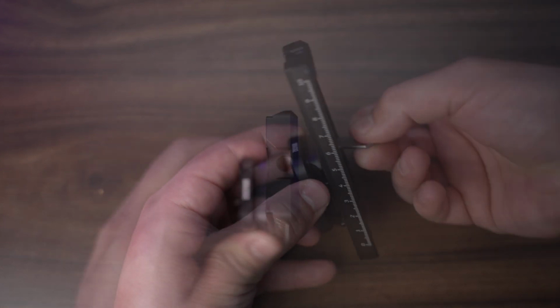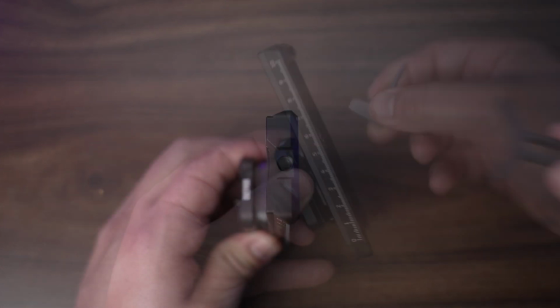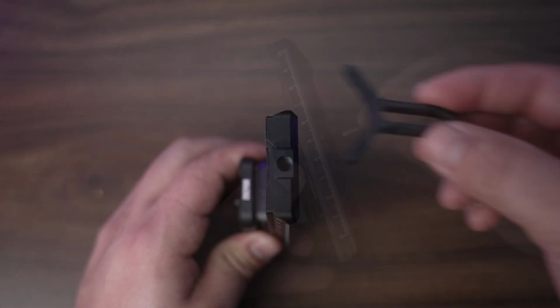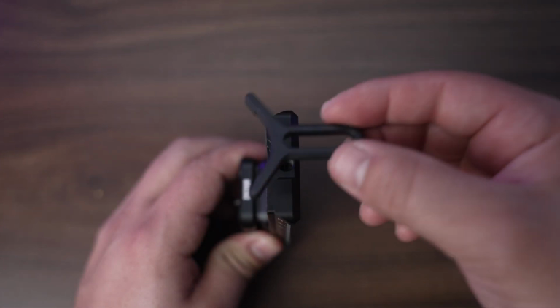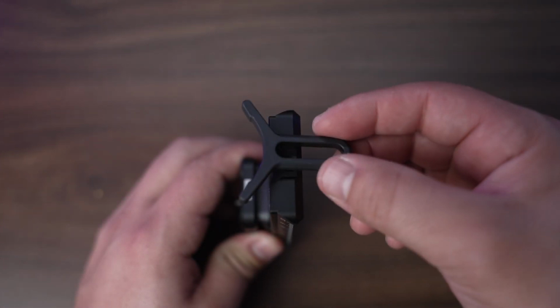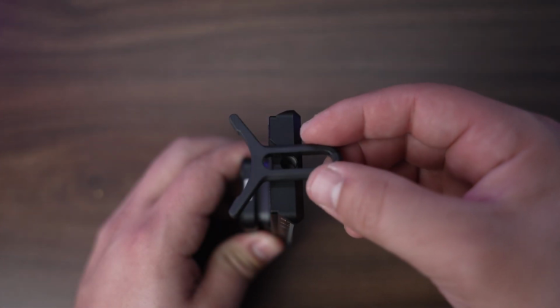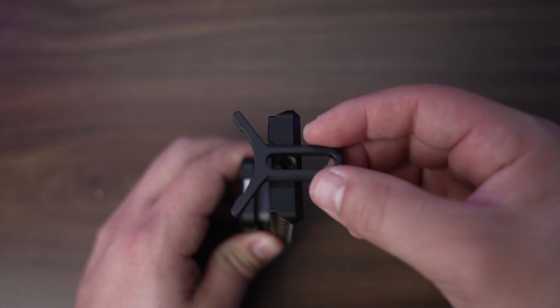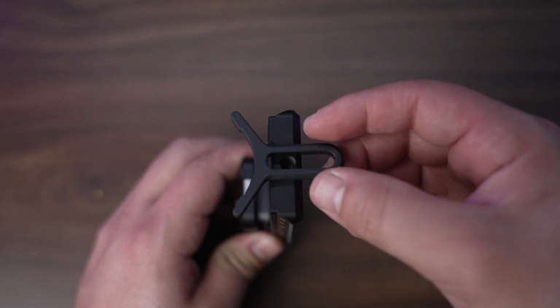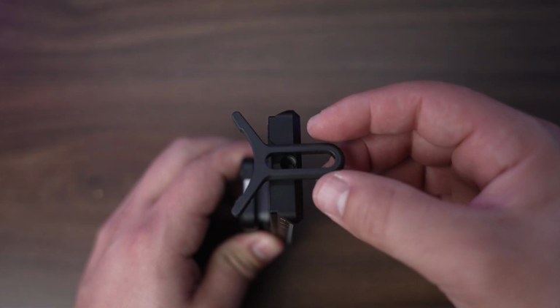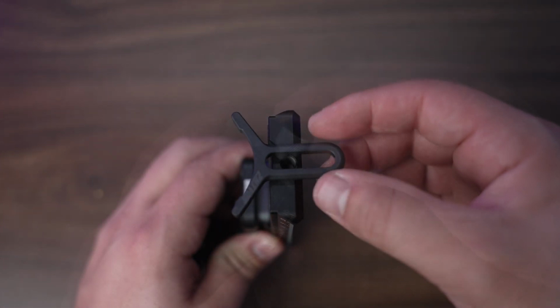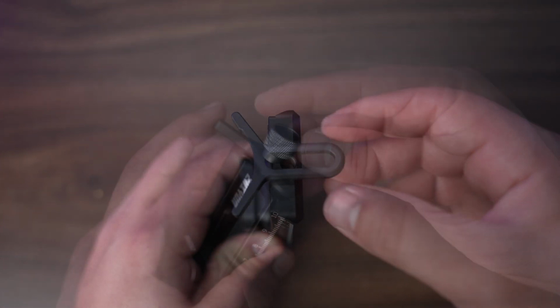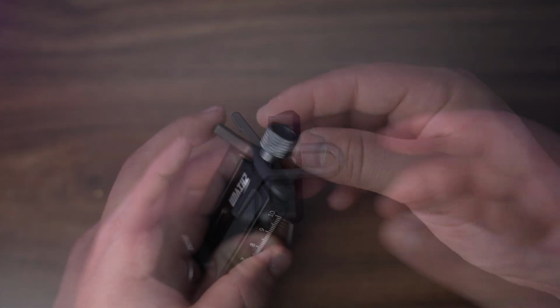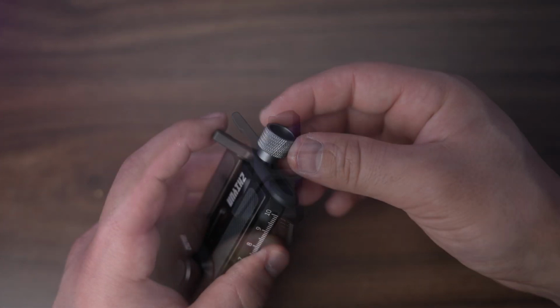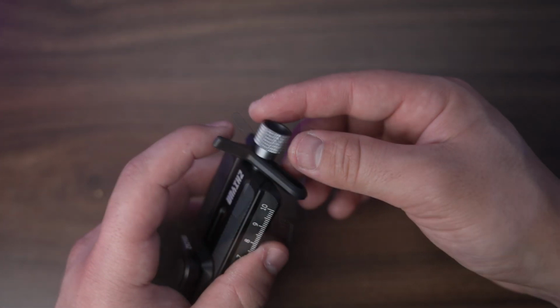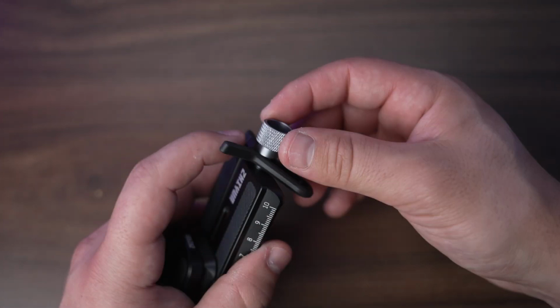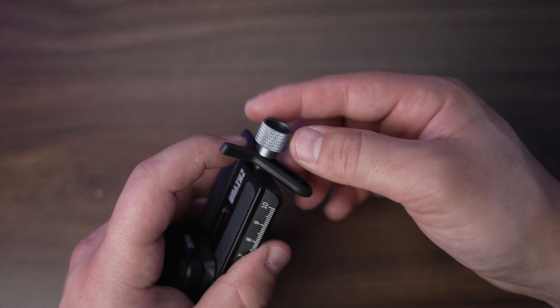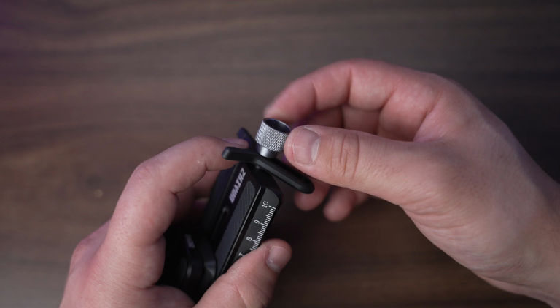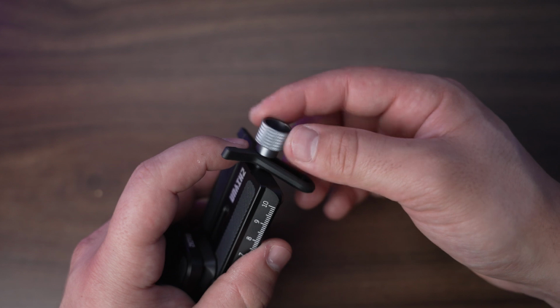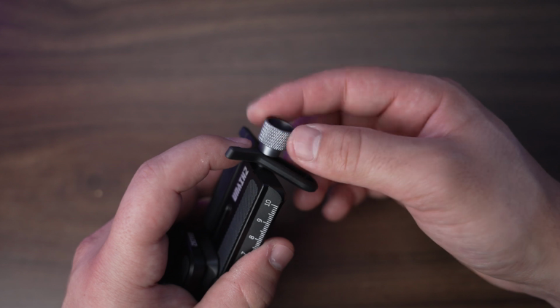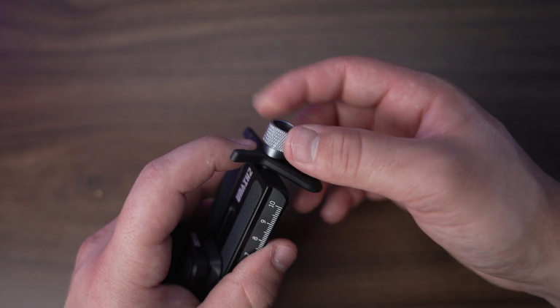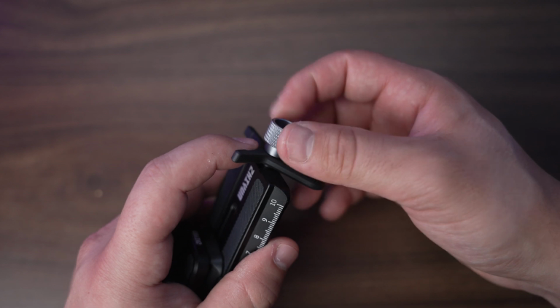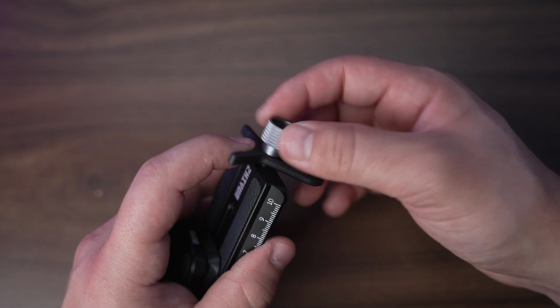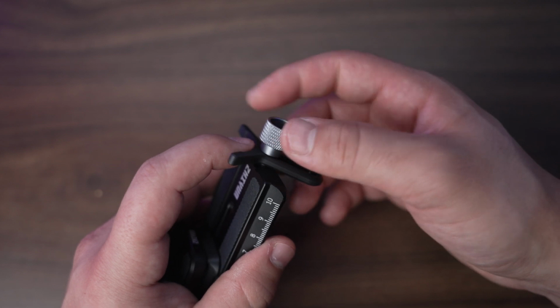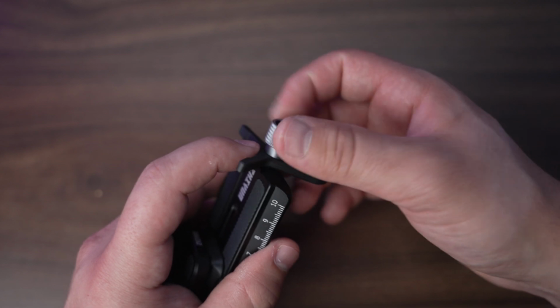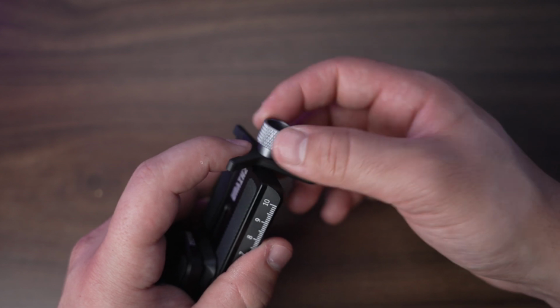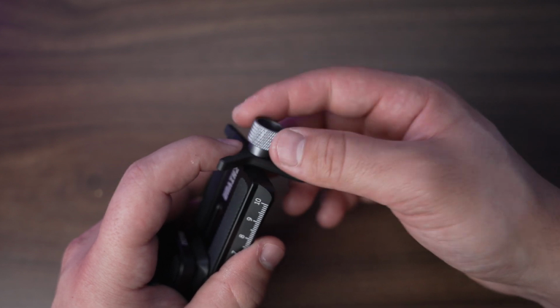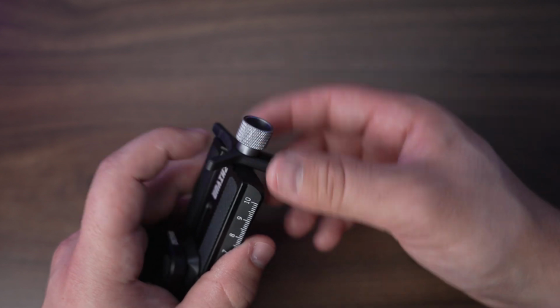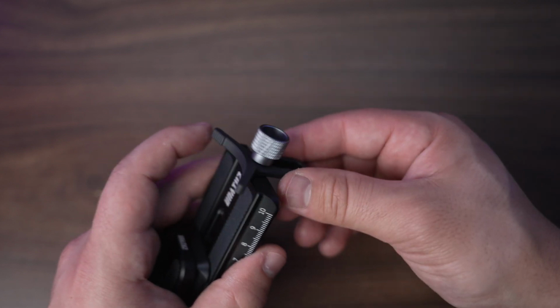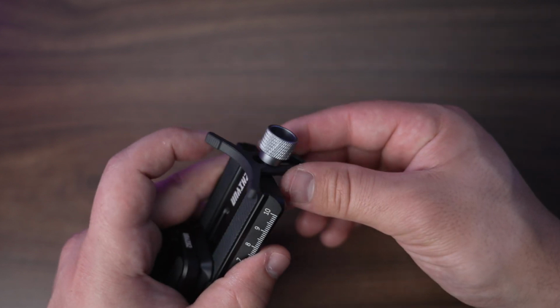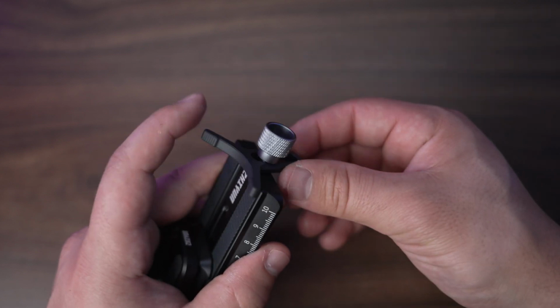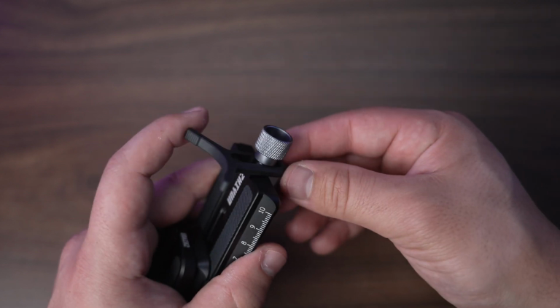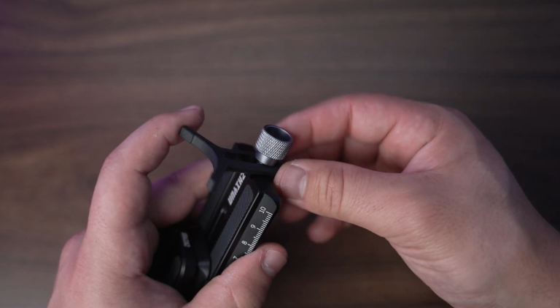Next, grab your lens support bracket and use the included thumb screw to screw it onto the front of the quick release plate.